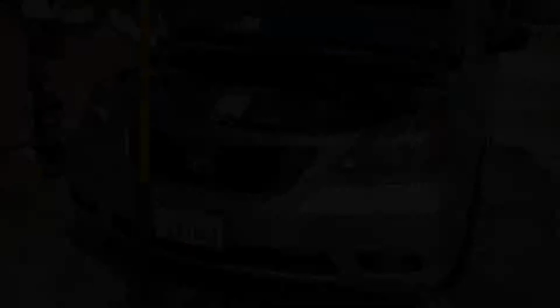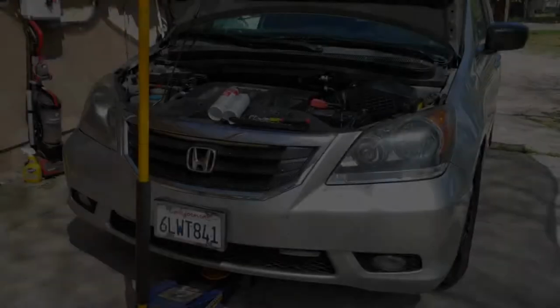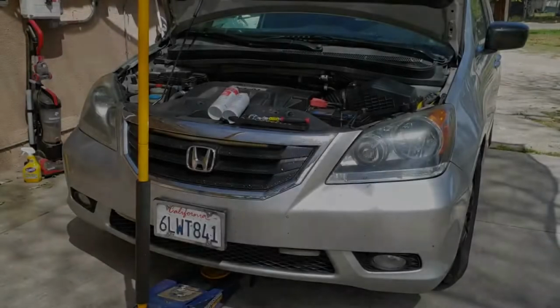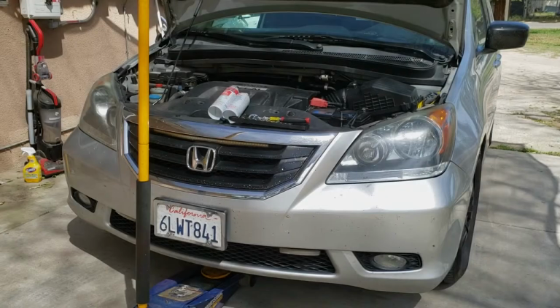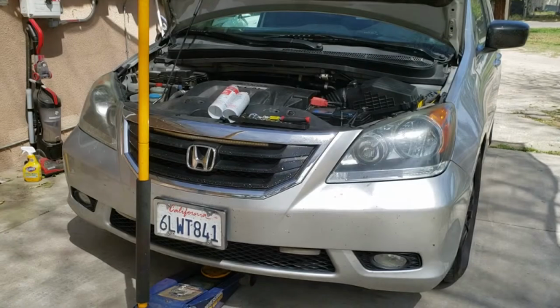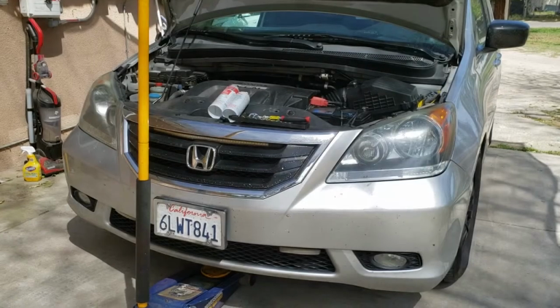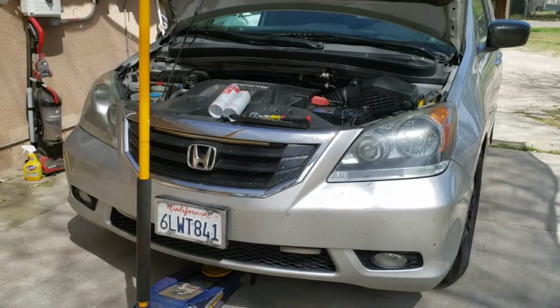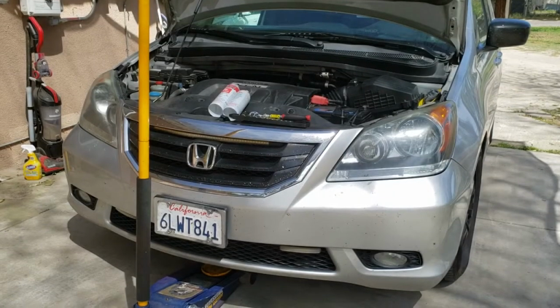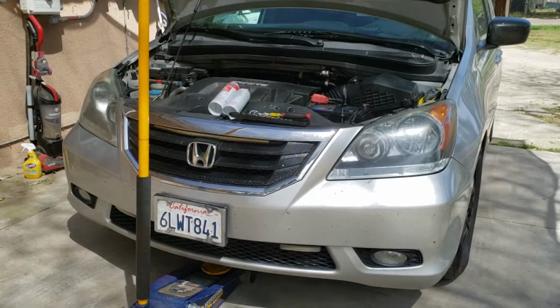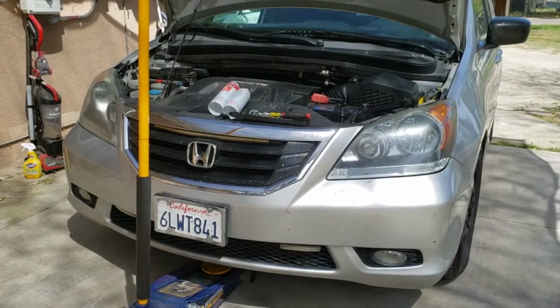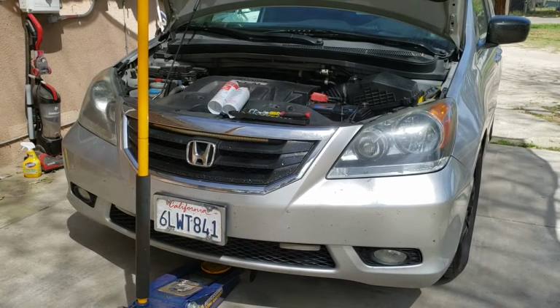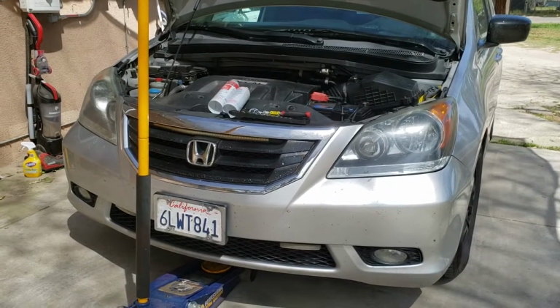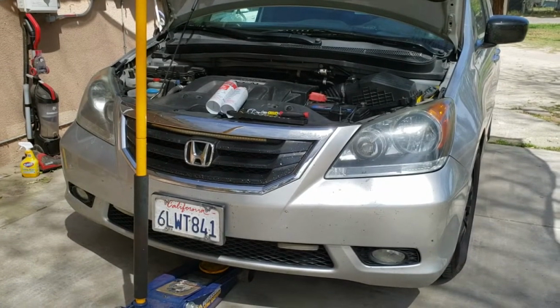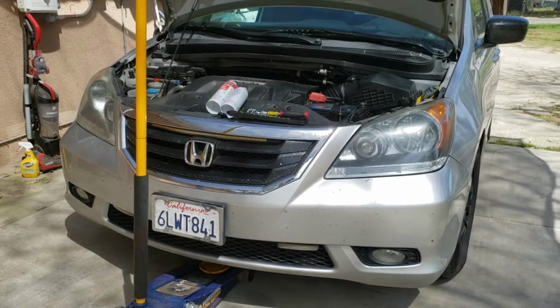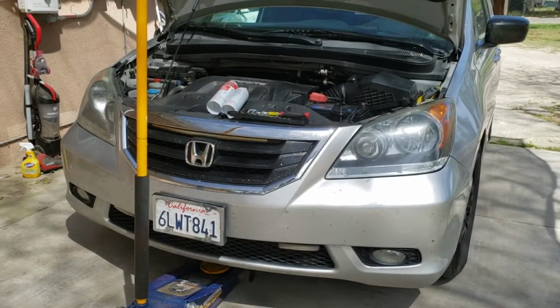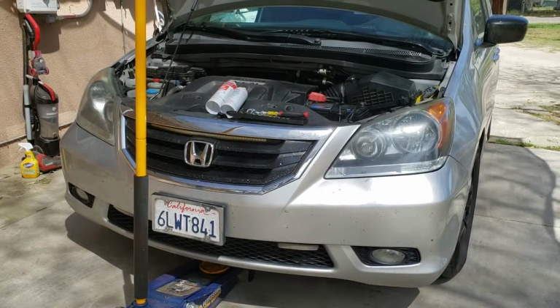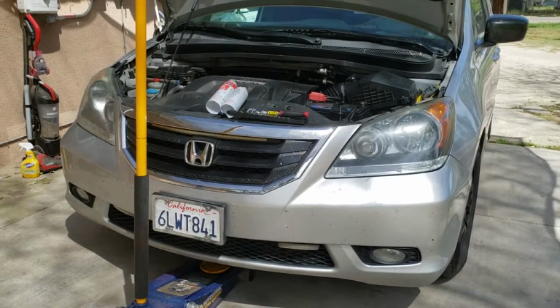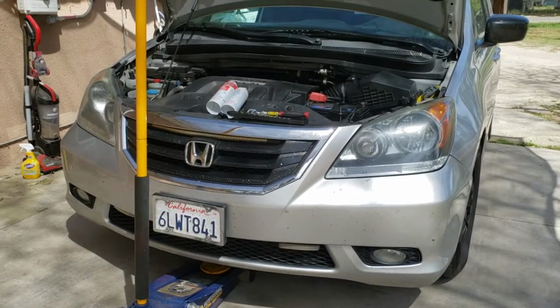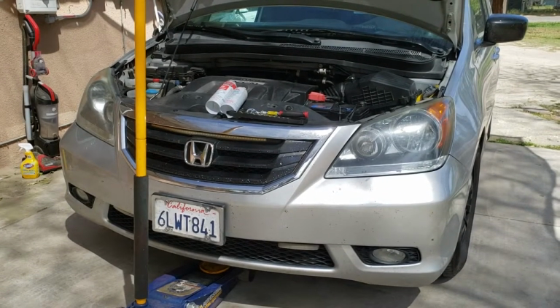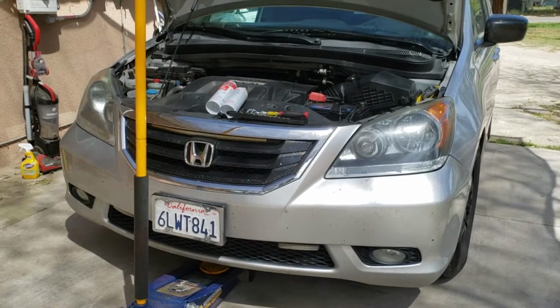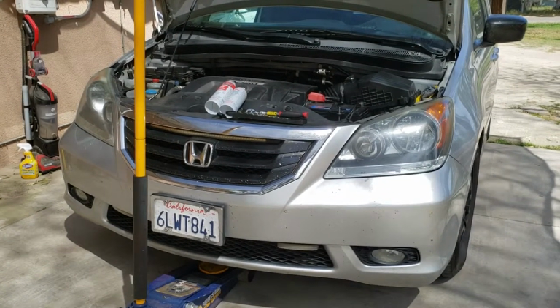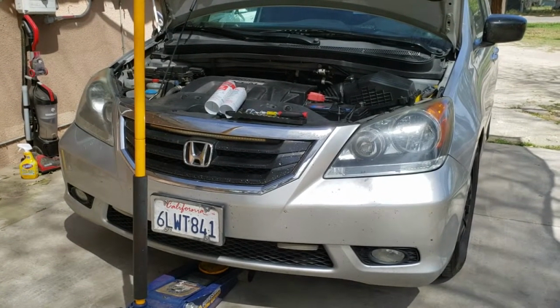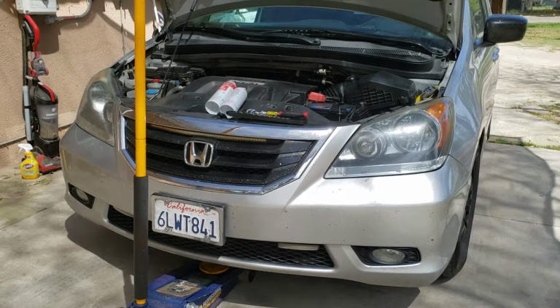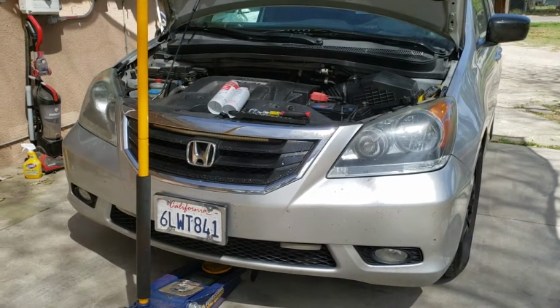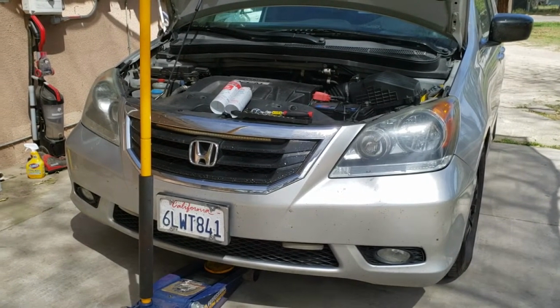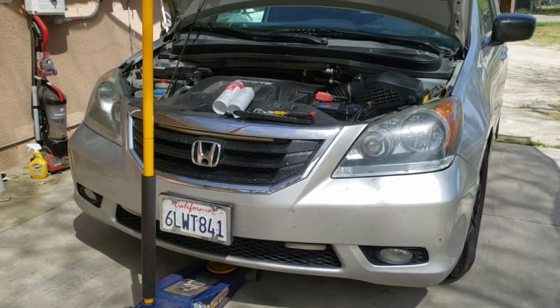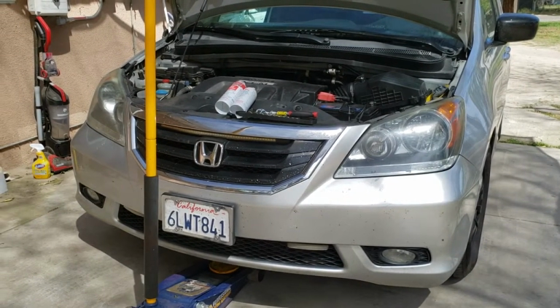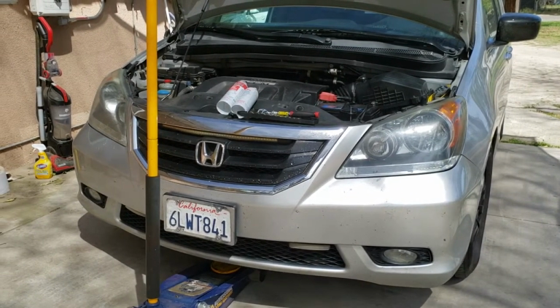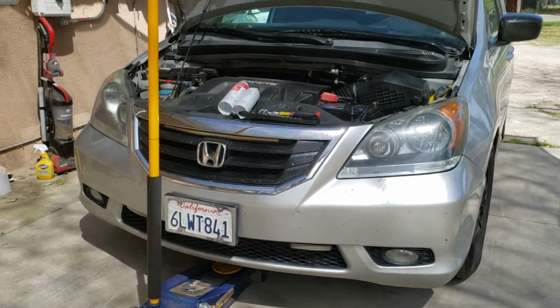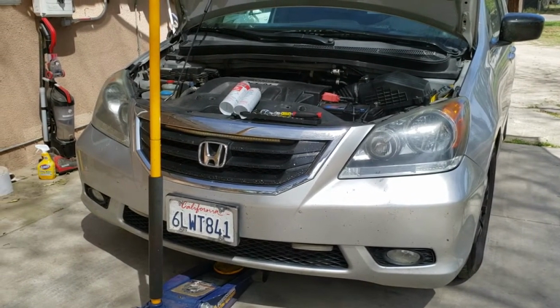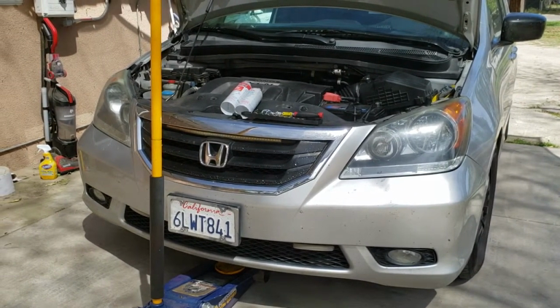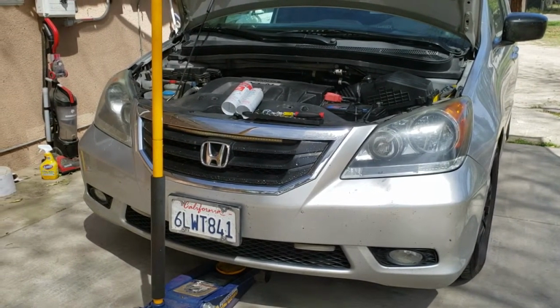Today we're going to change the oil on a 2010 Honda Odyssey.